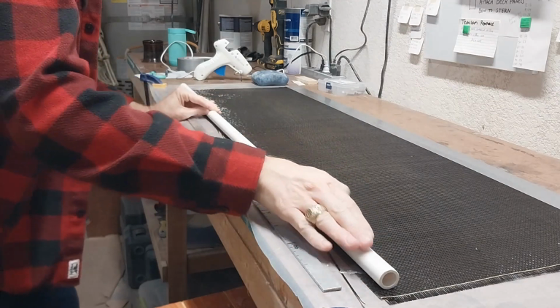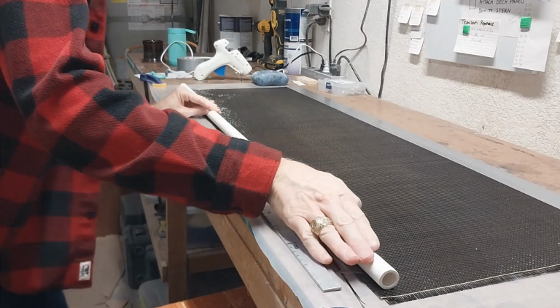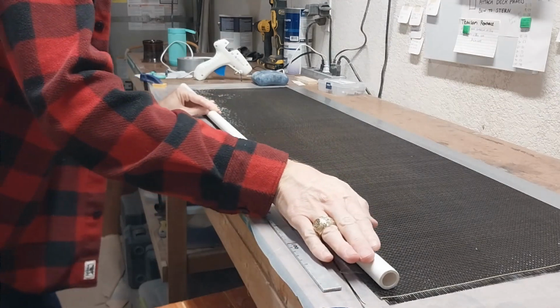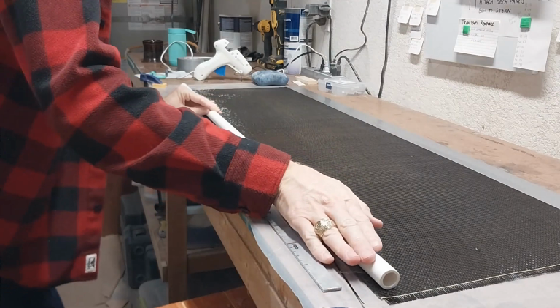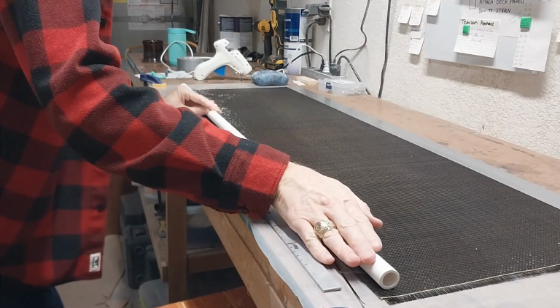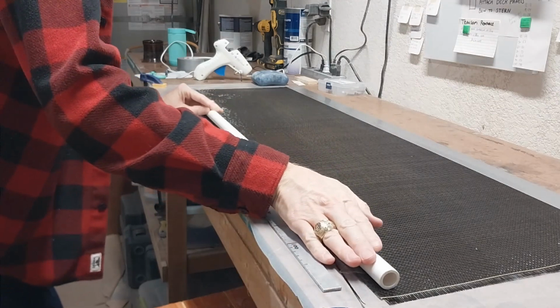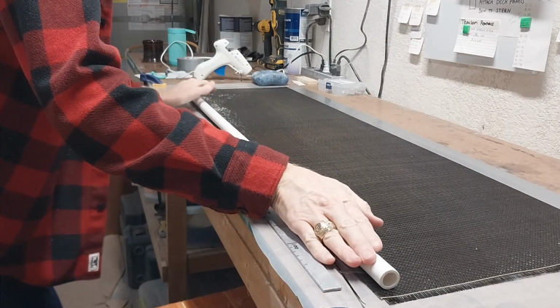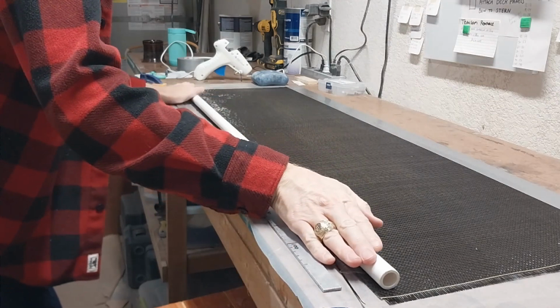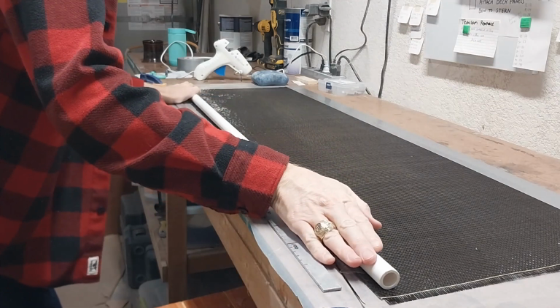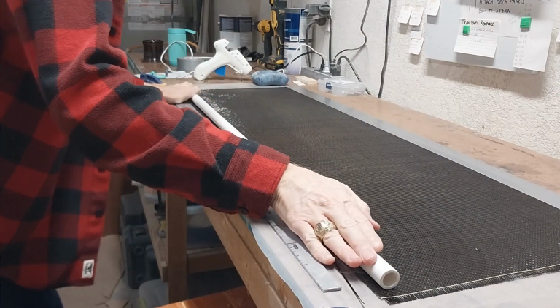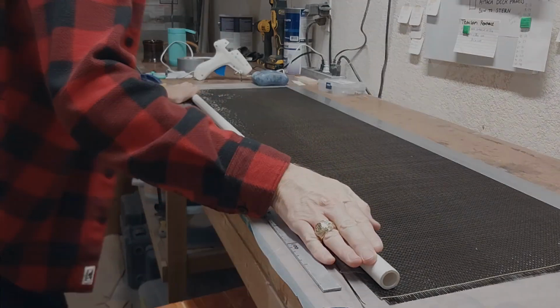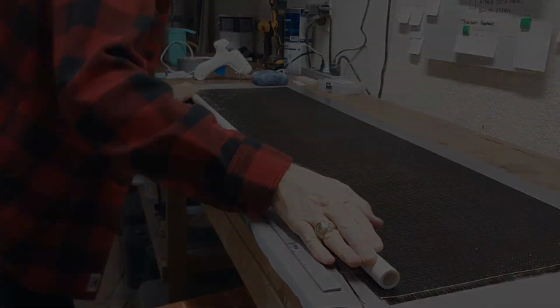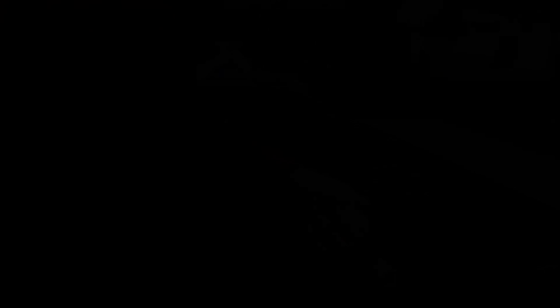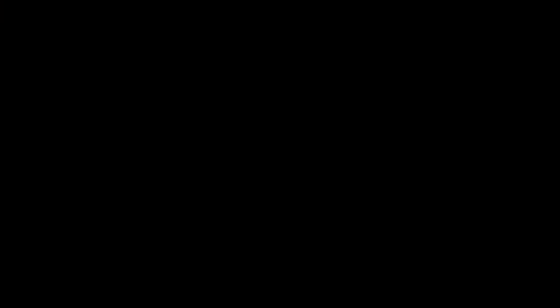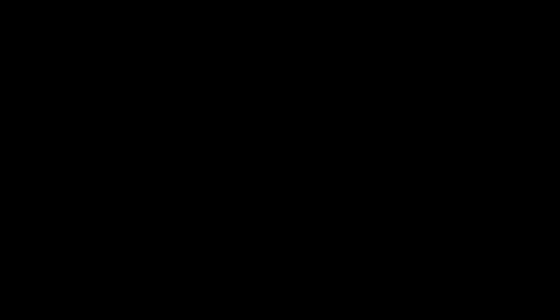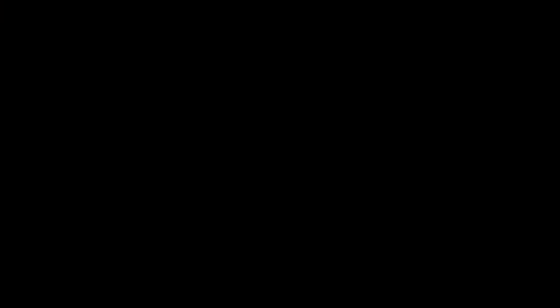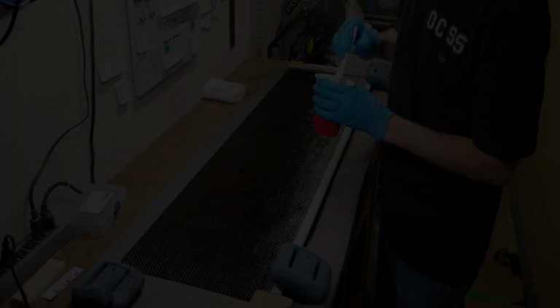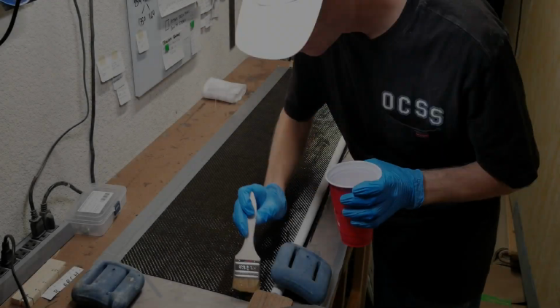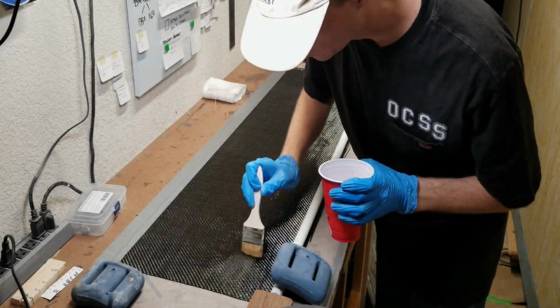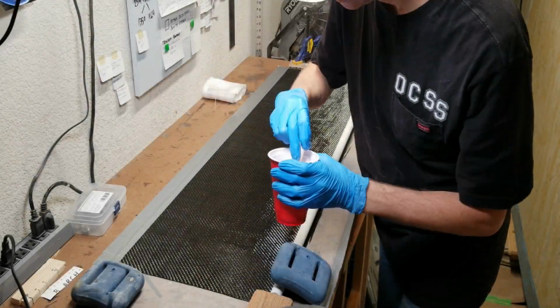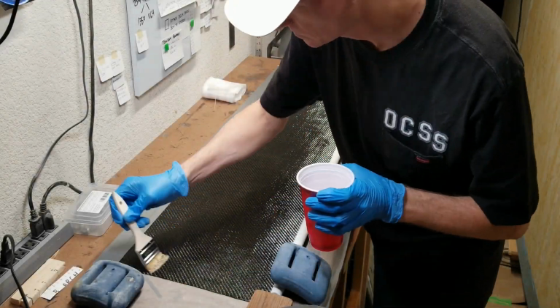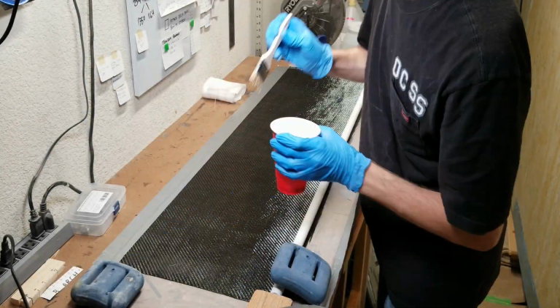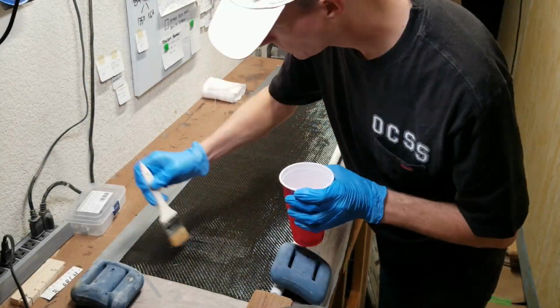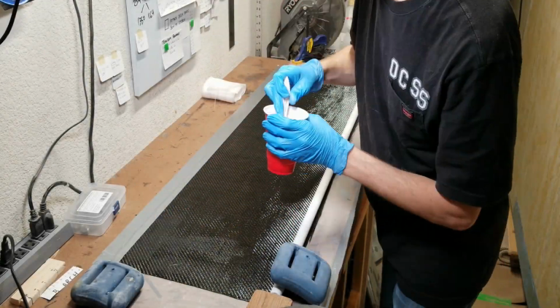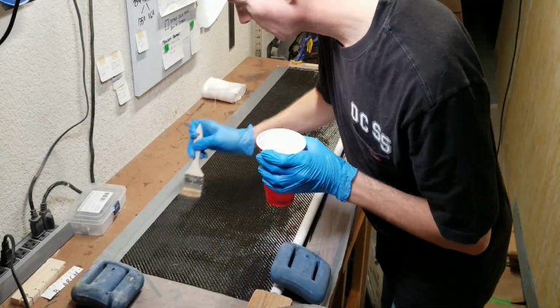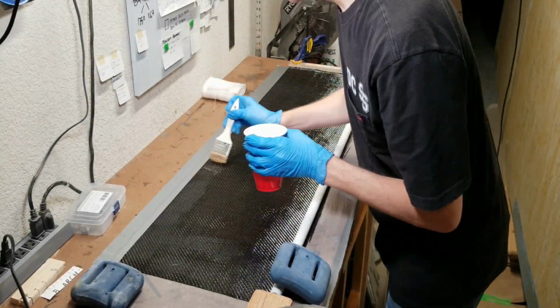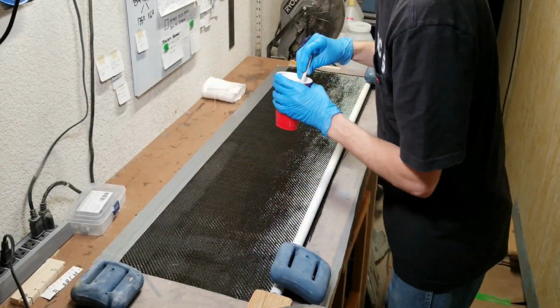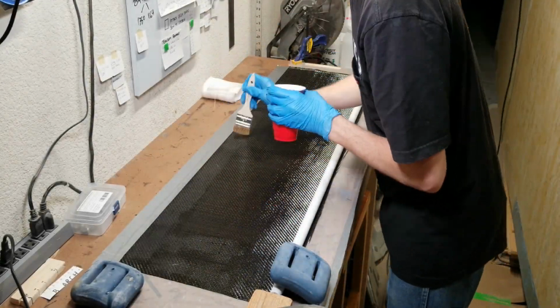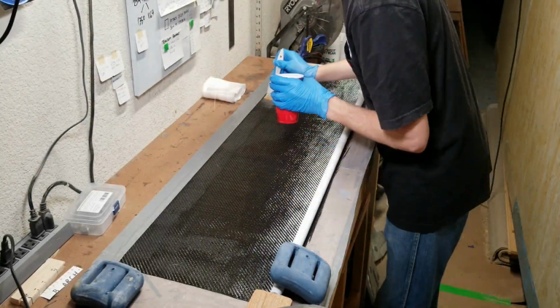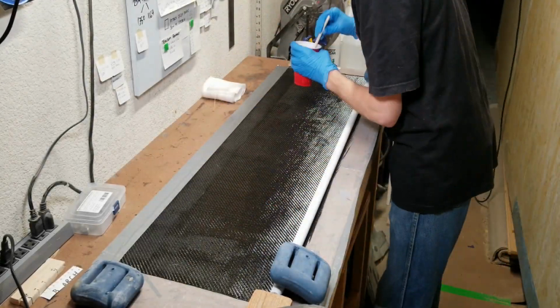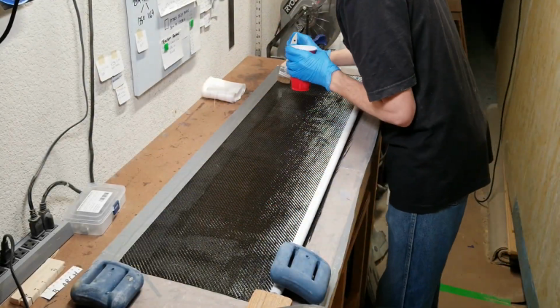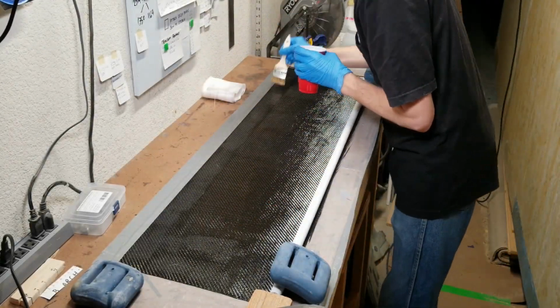Once I'm sure absolutely everything is prepared, I go ahead and spread unthickened epoxy all over the carbon fiber.